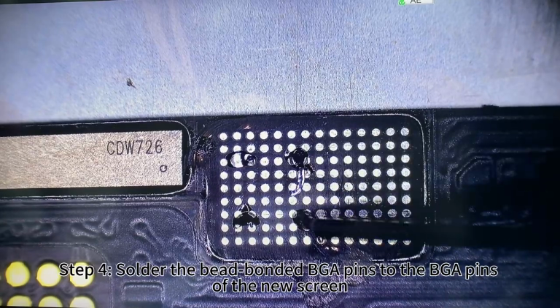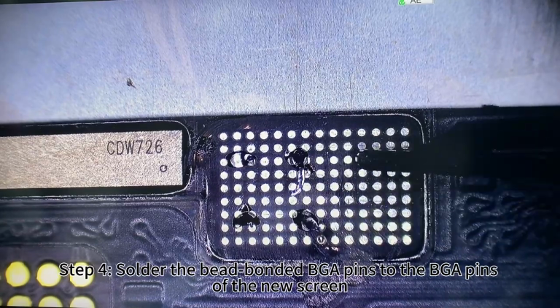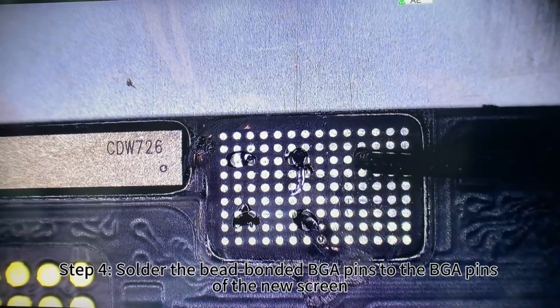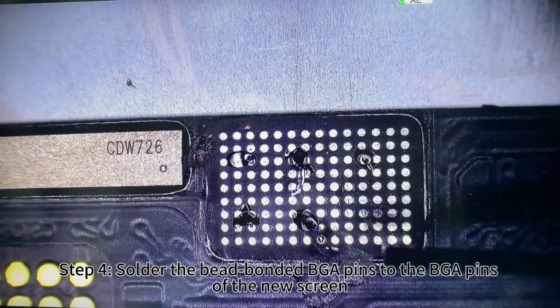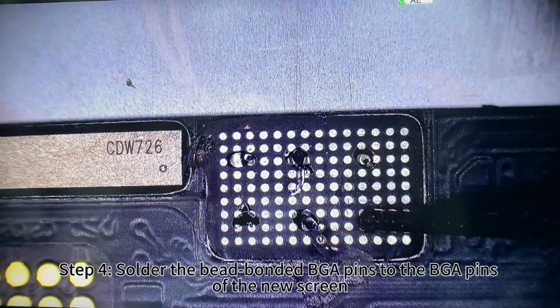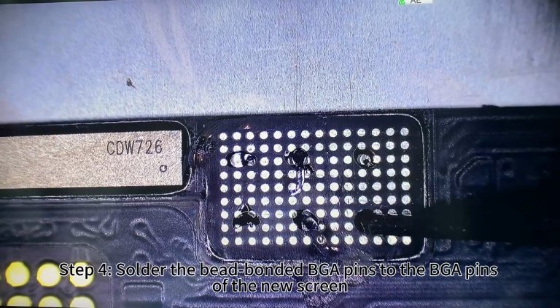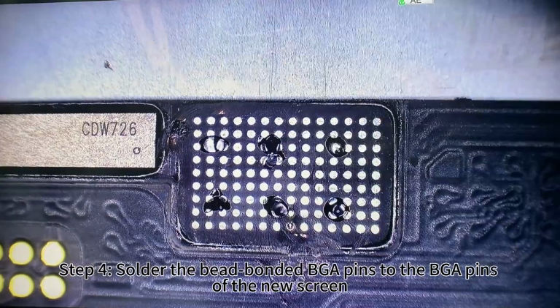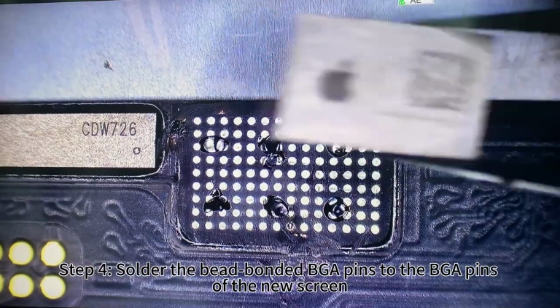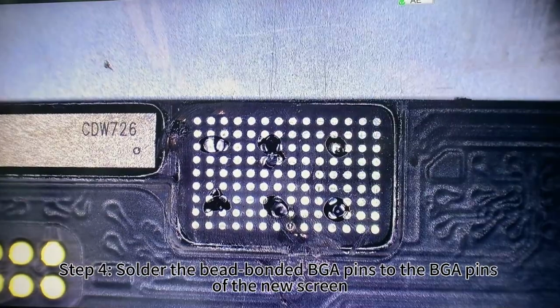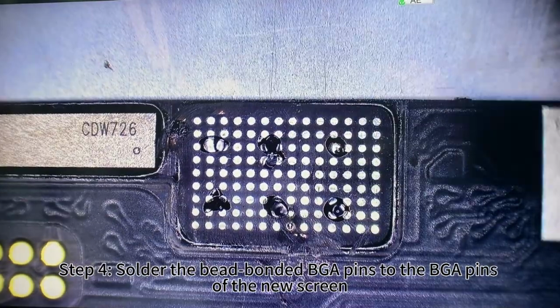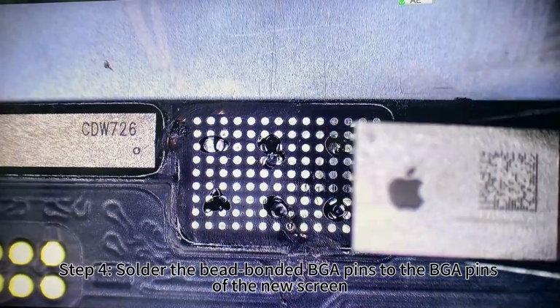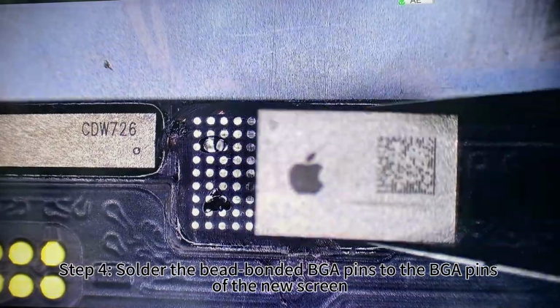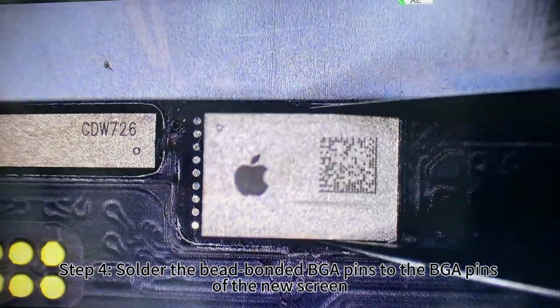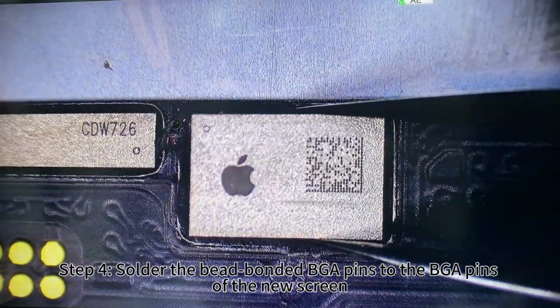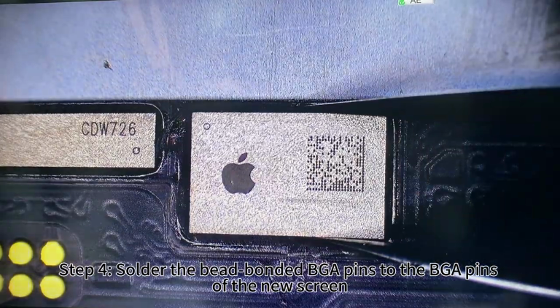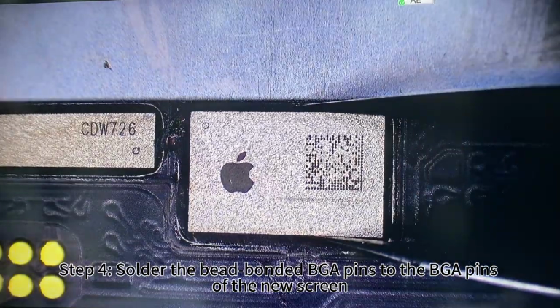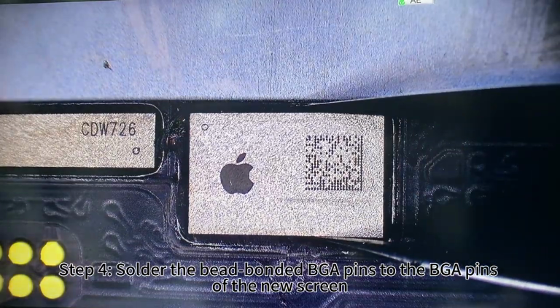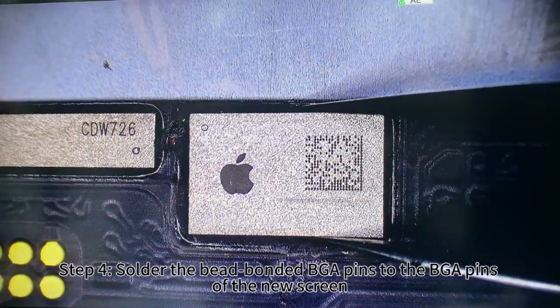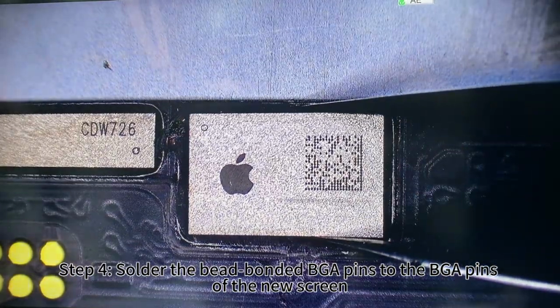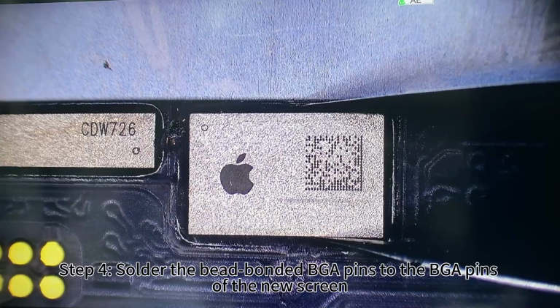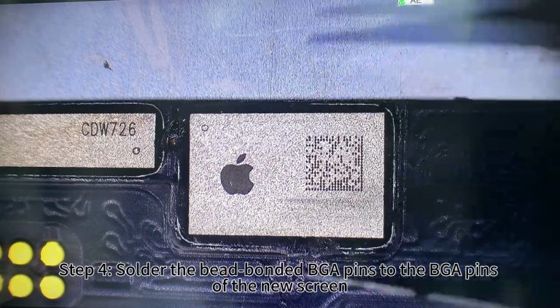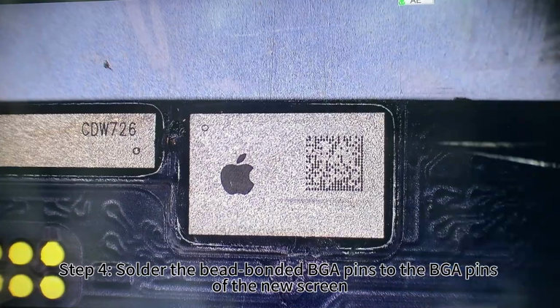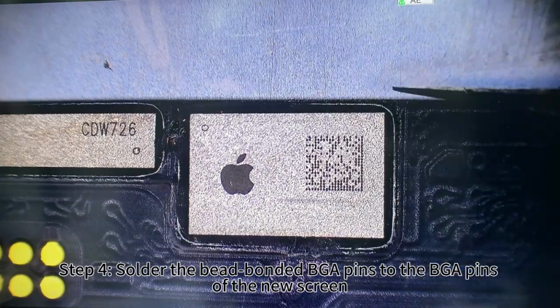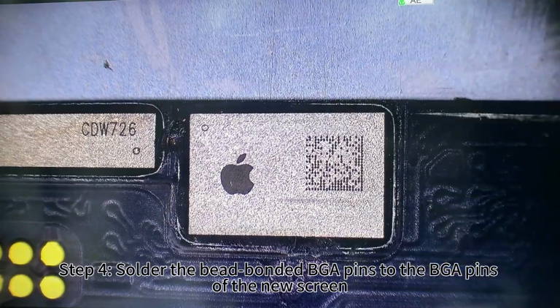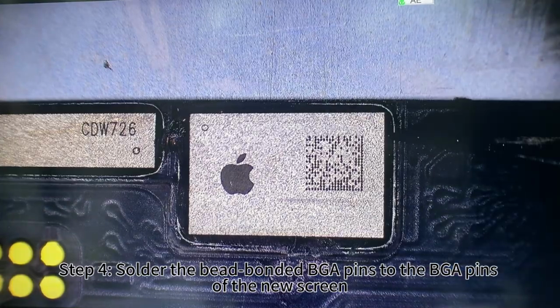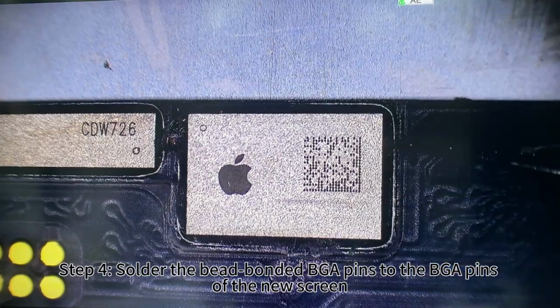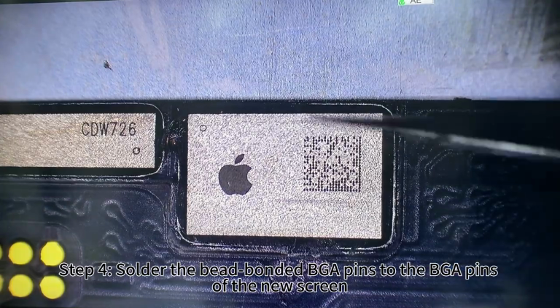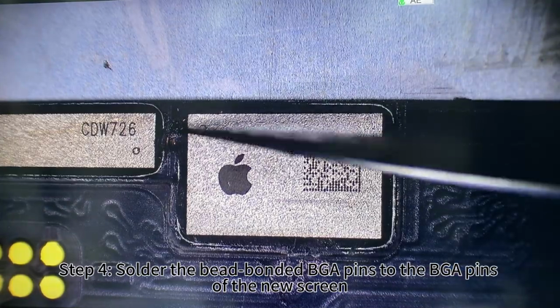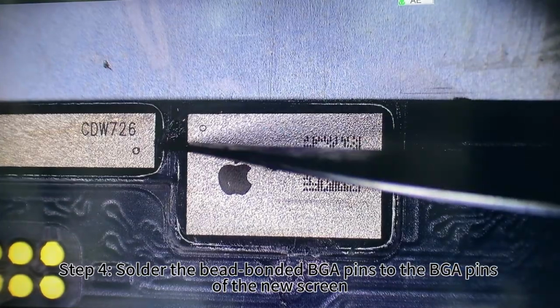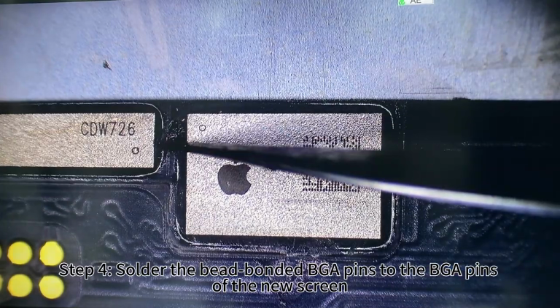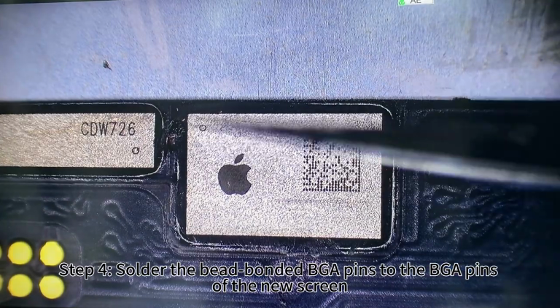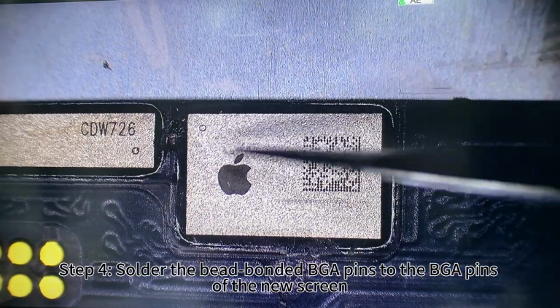Step 4: solder the bead-bonded BGA pins to the BGA pins of the new screen.